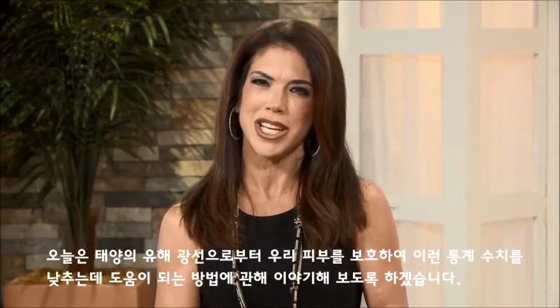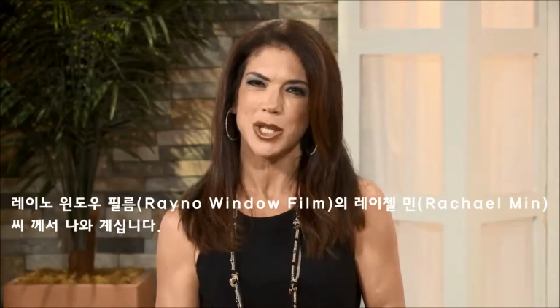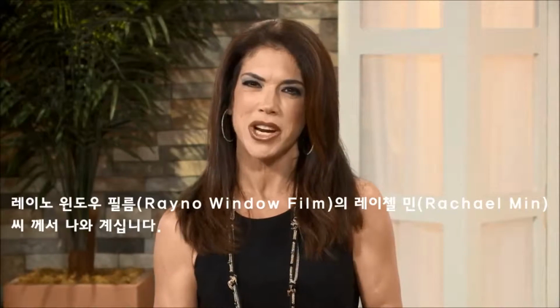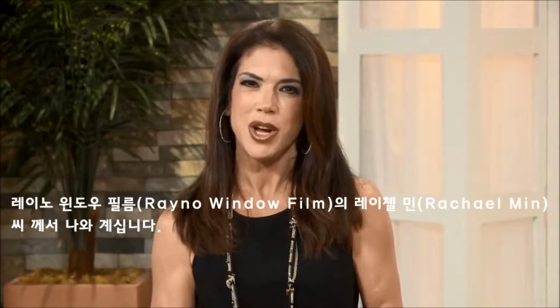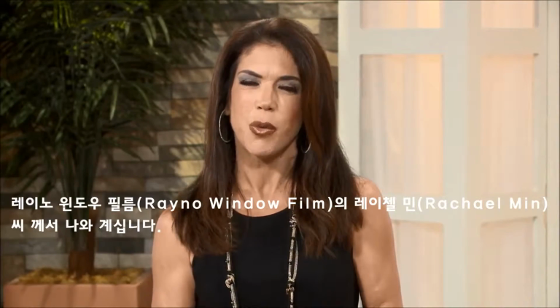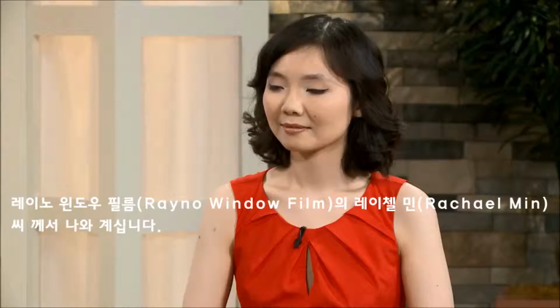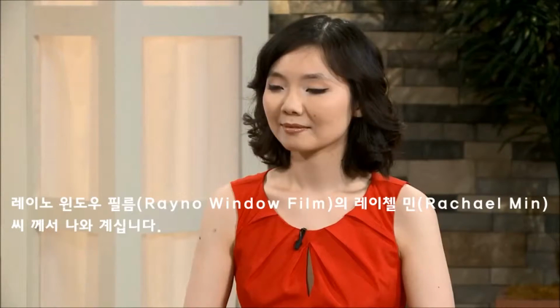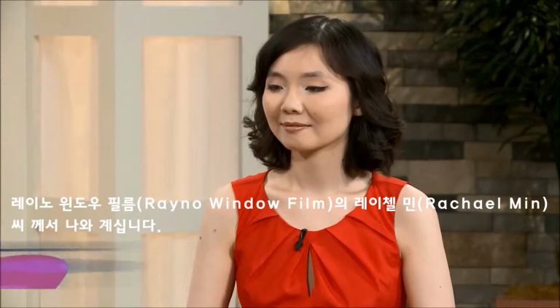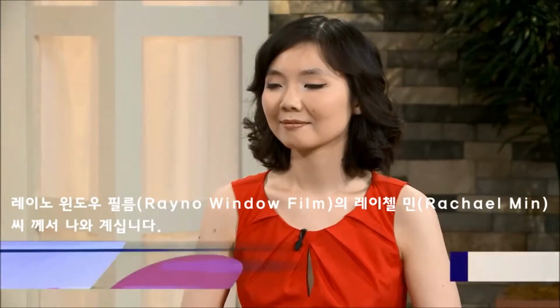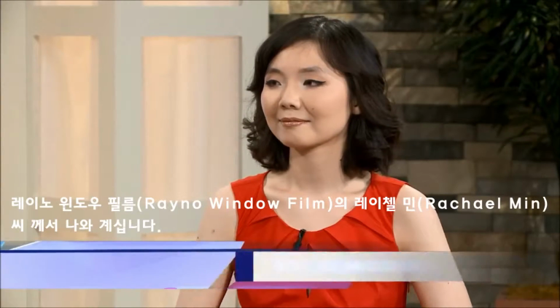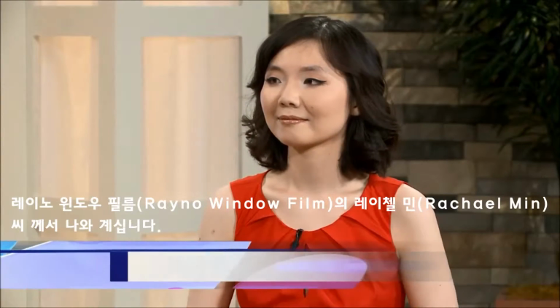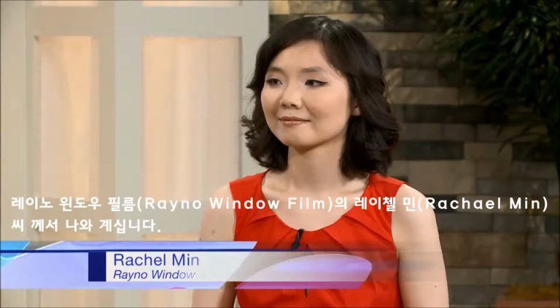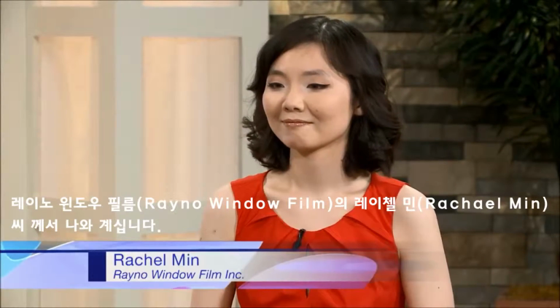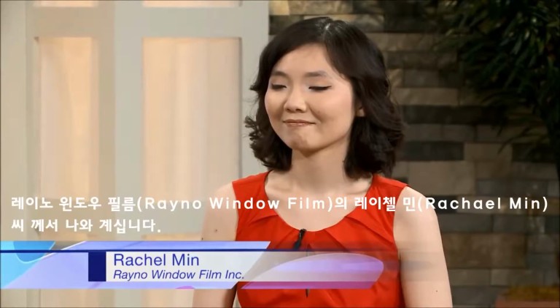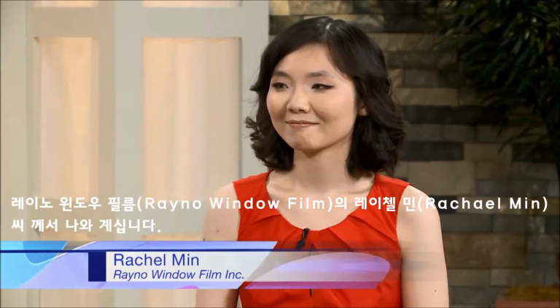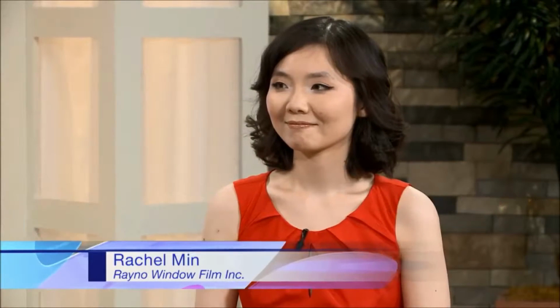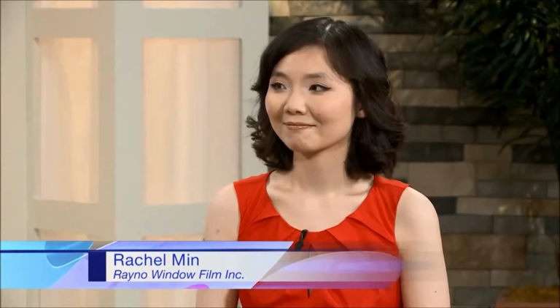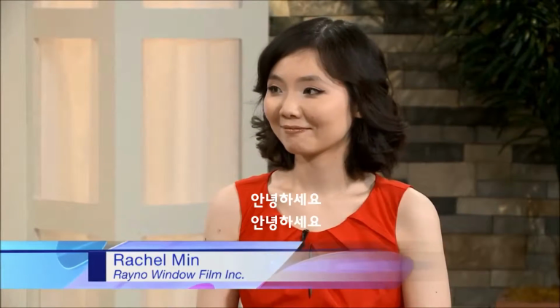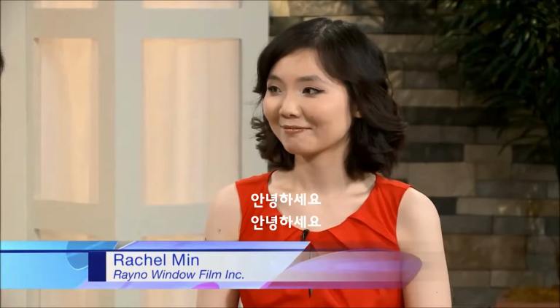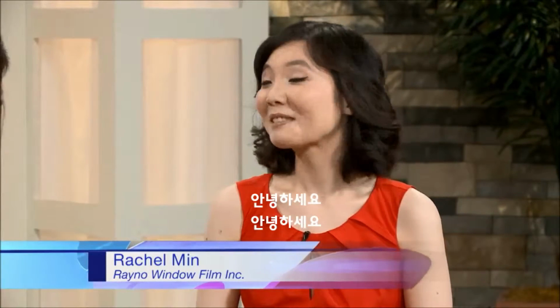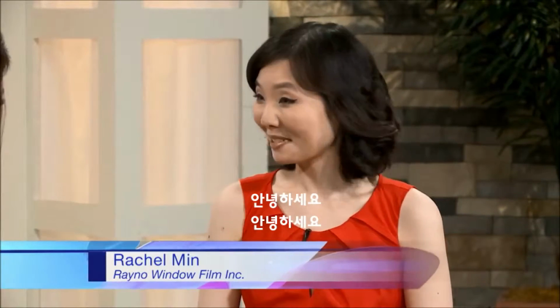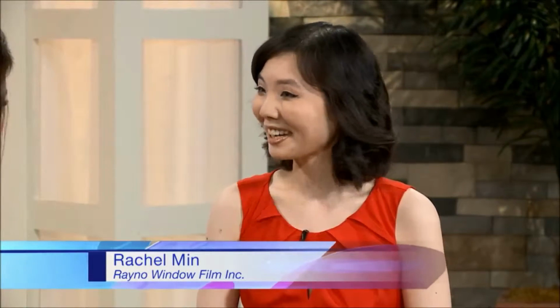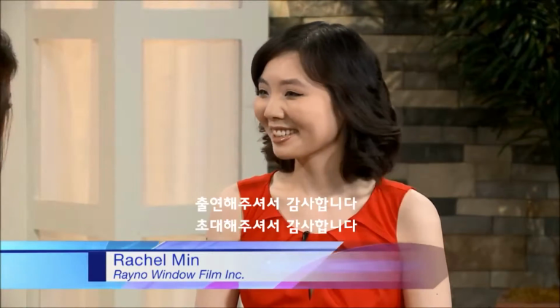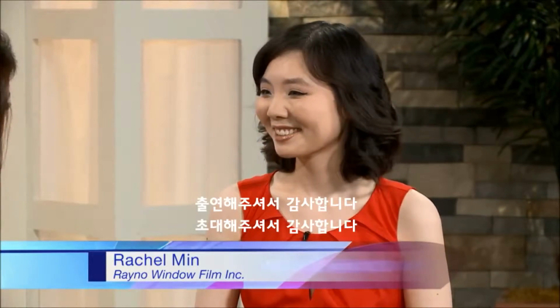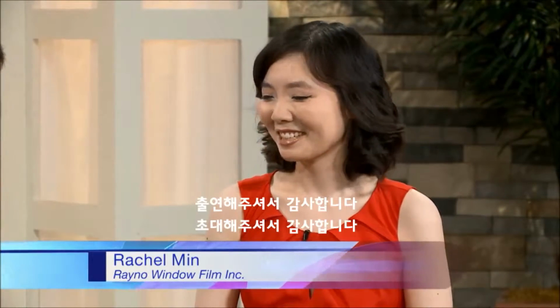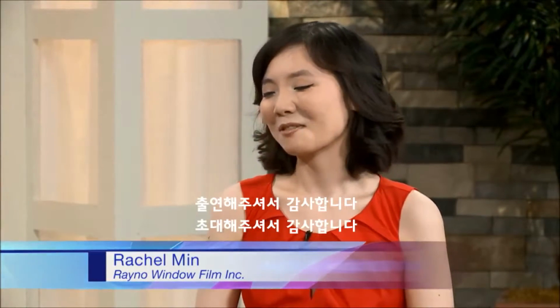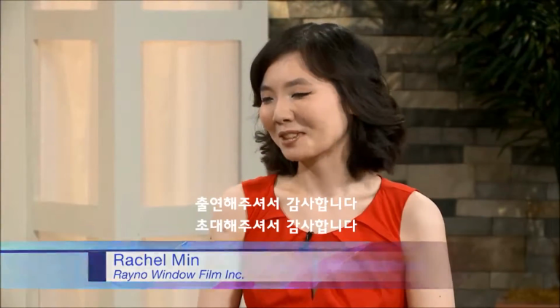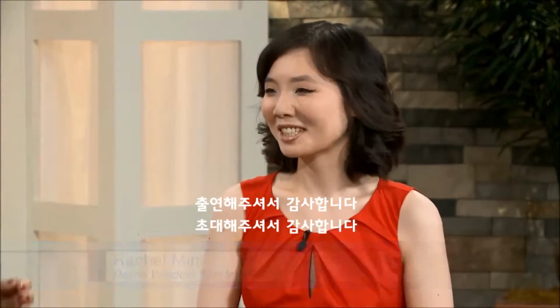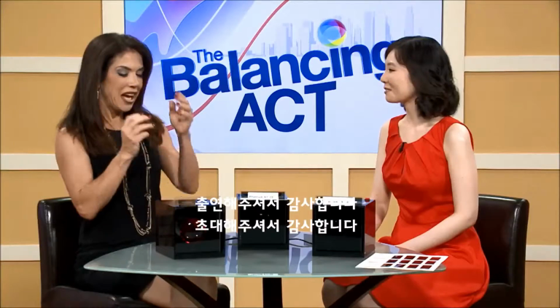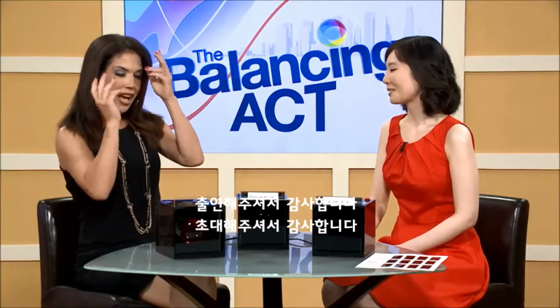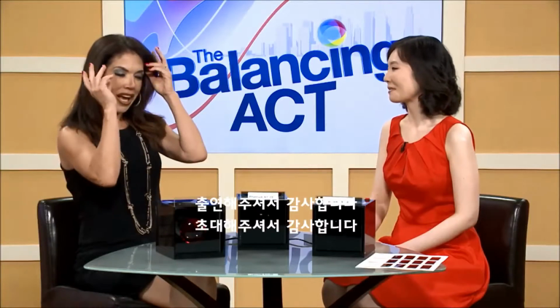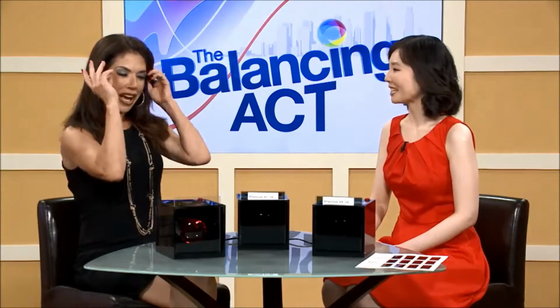Joining us this morning is Rachel Min from Rayno Window Film. Good morning. Good morning, thanks for being here. Of course, thank you so much for having me.